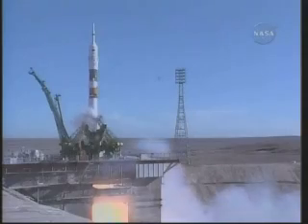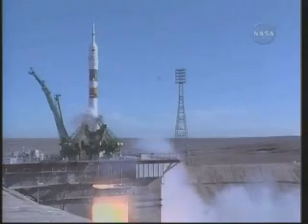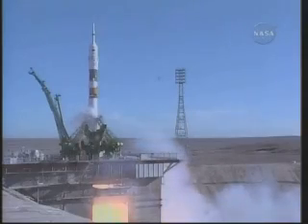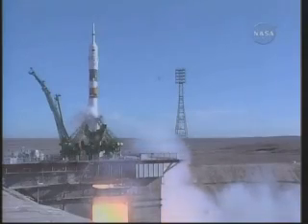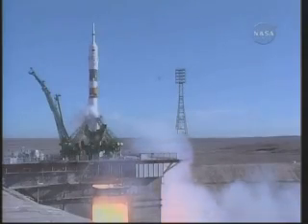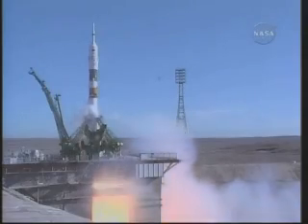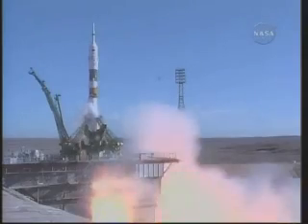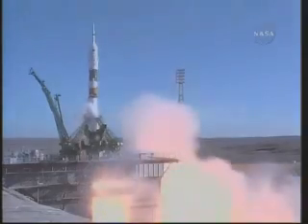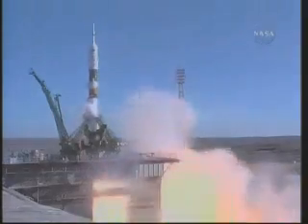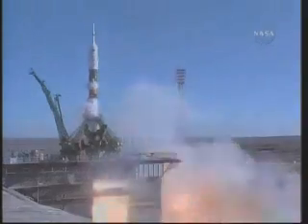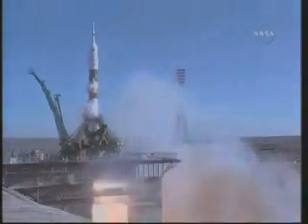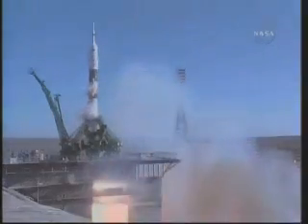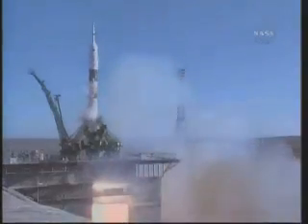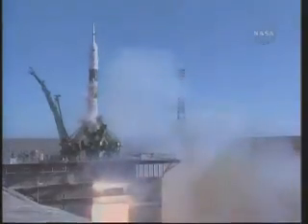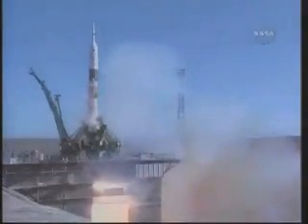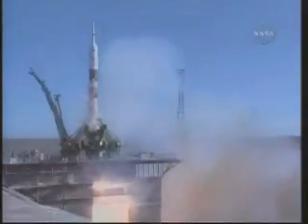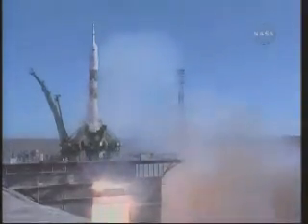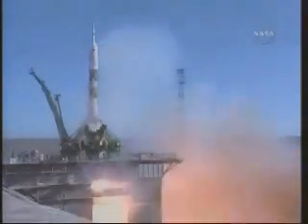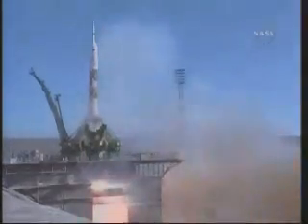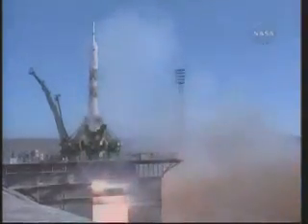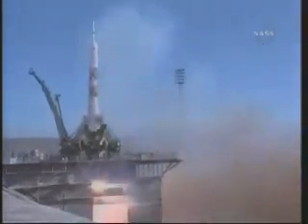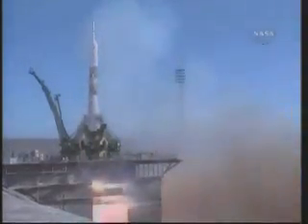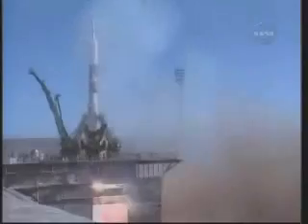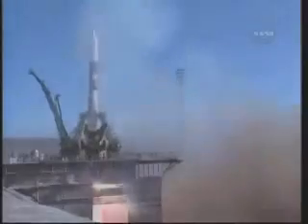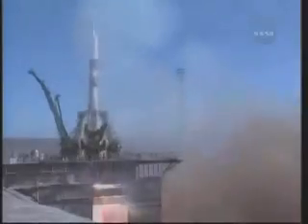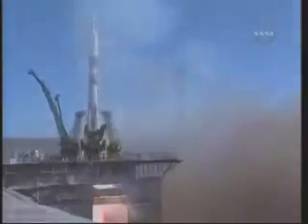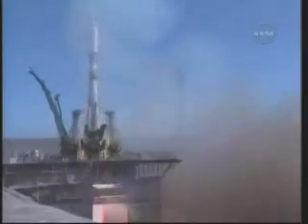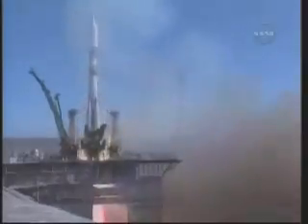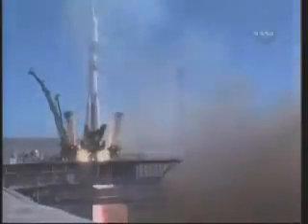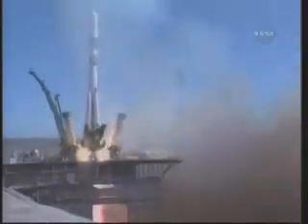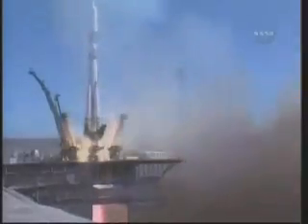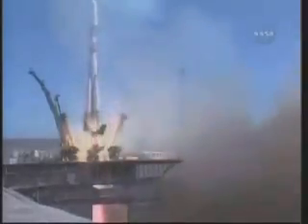We have Alexander Skvortsov, Tracy Caldwell Dyson, and Mikhail Kornenko, beginning their journey to the International Space Station.